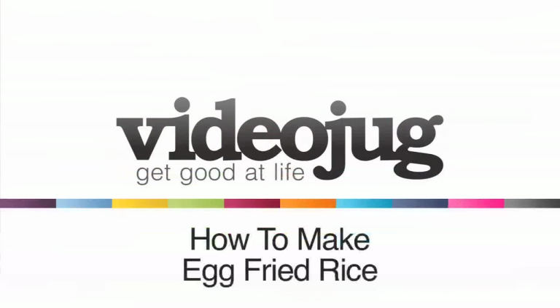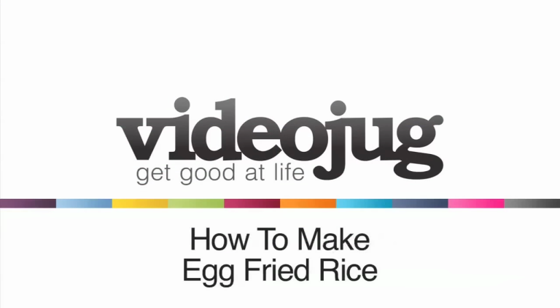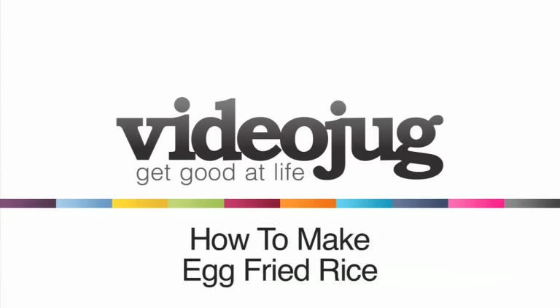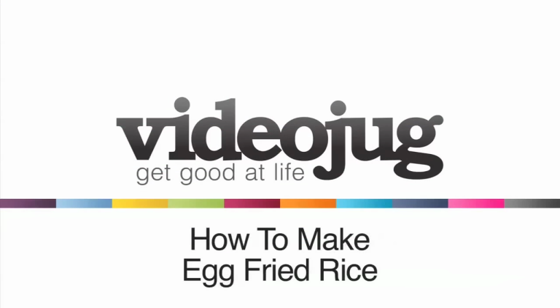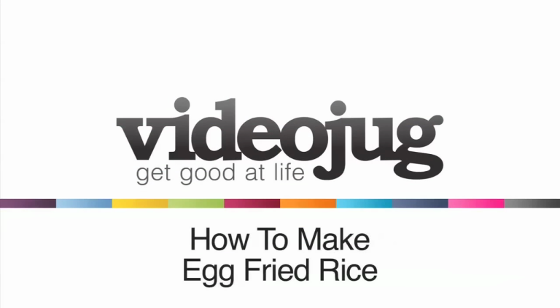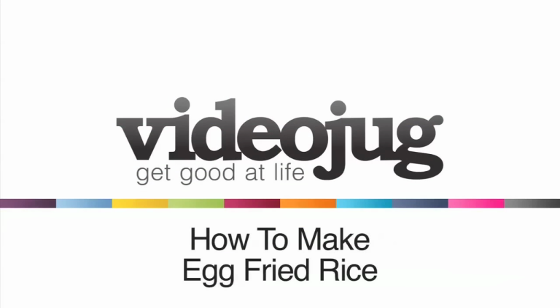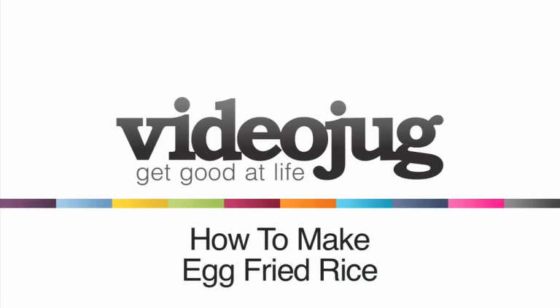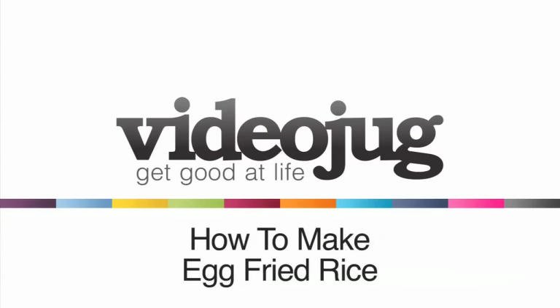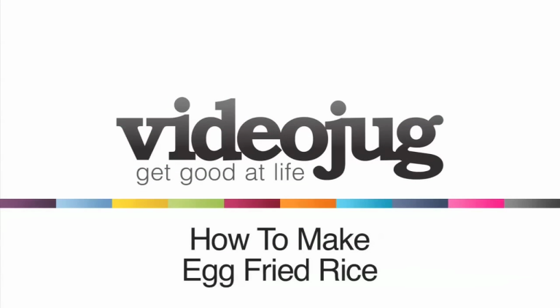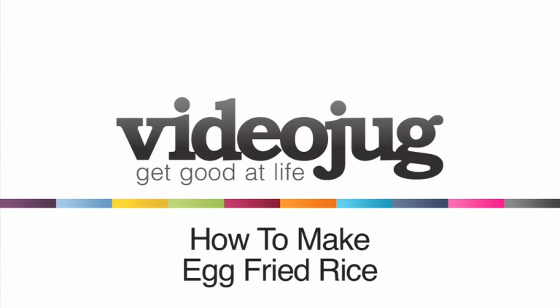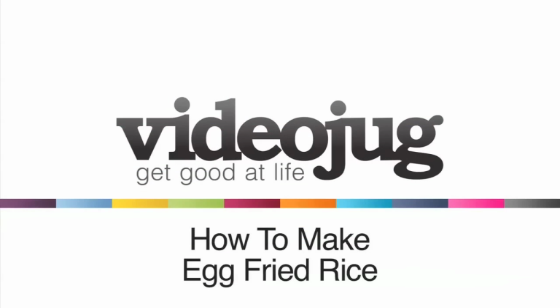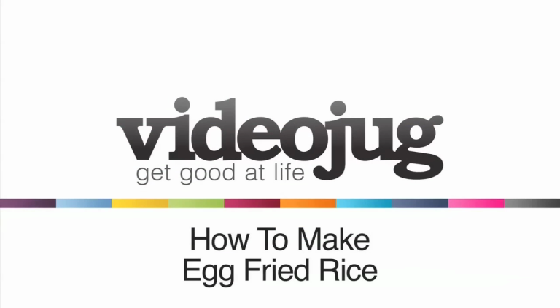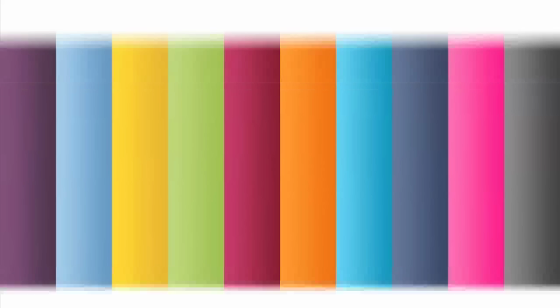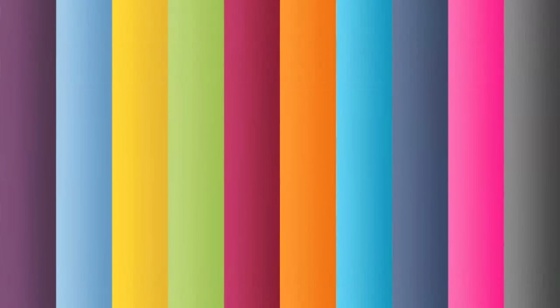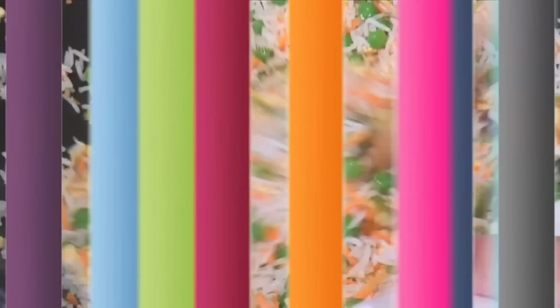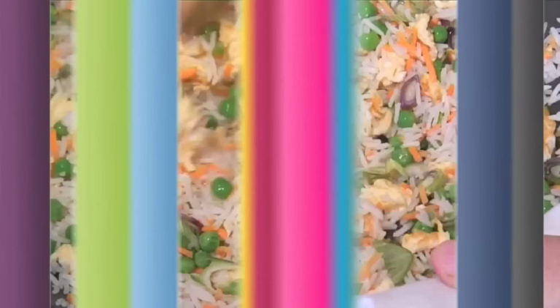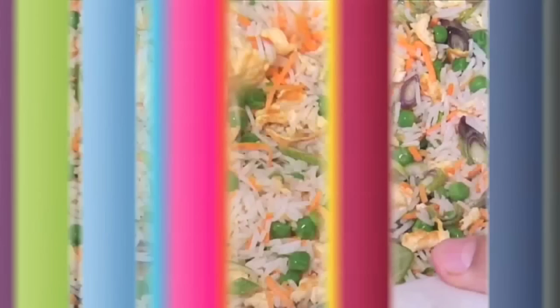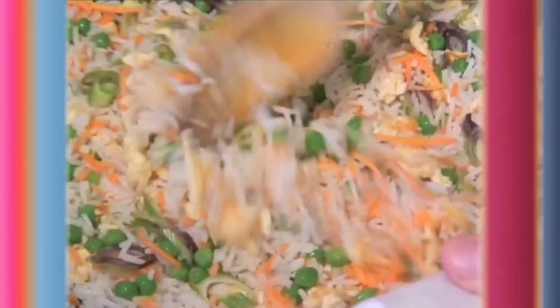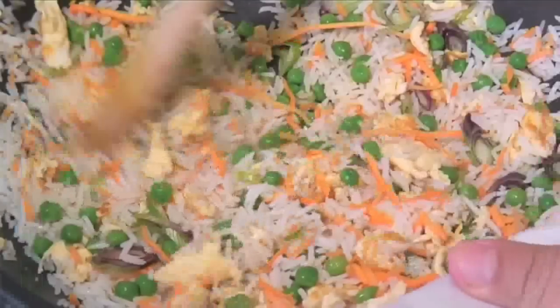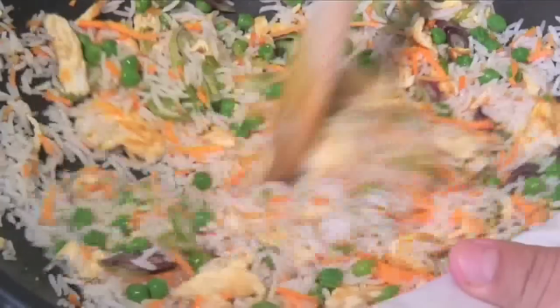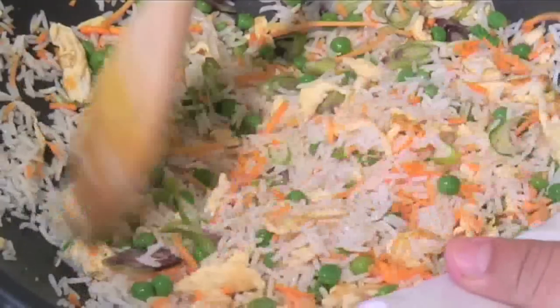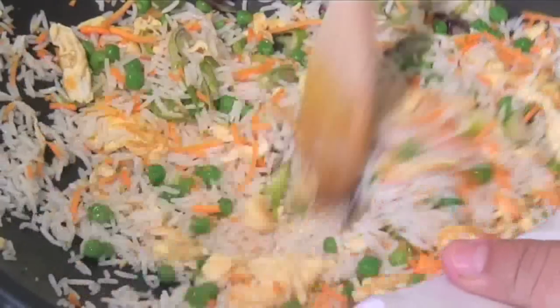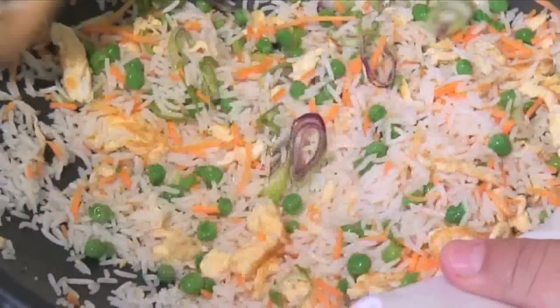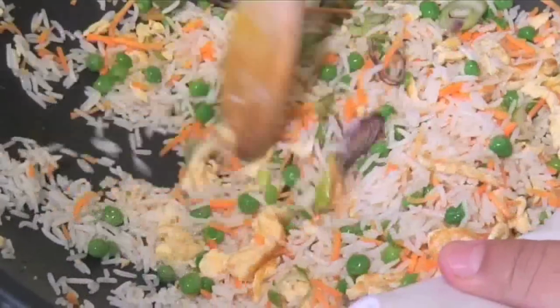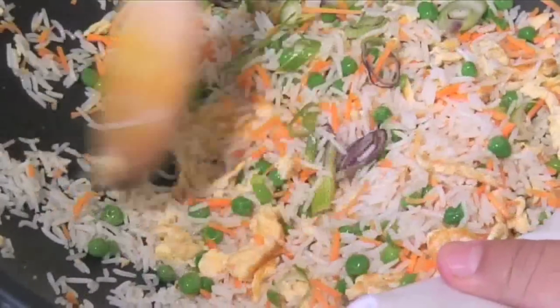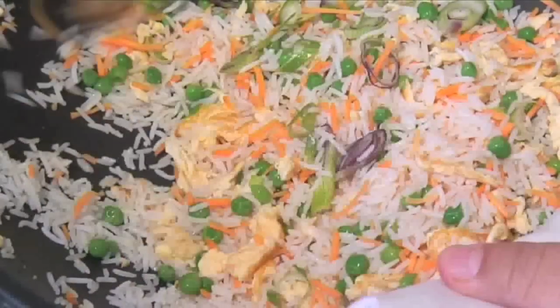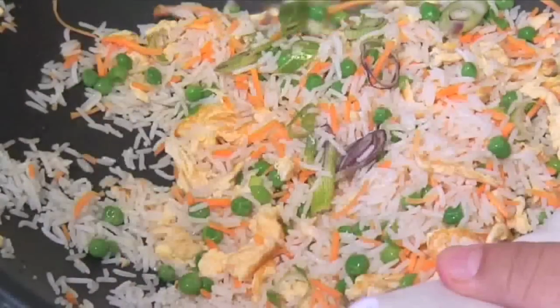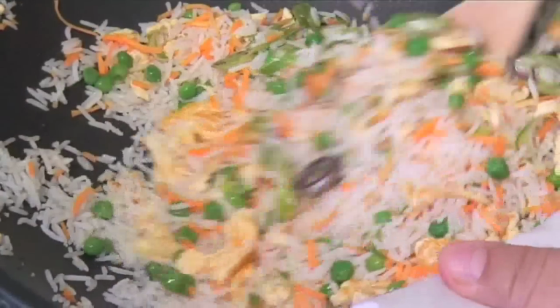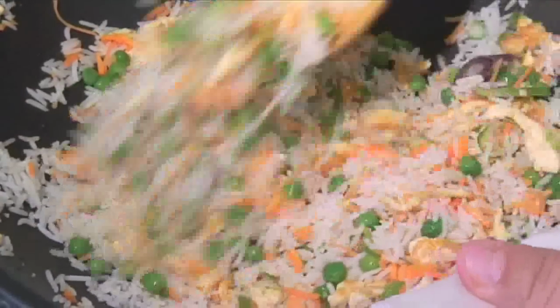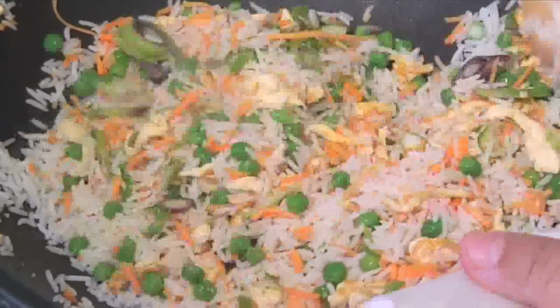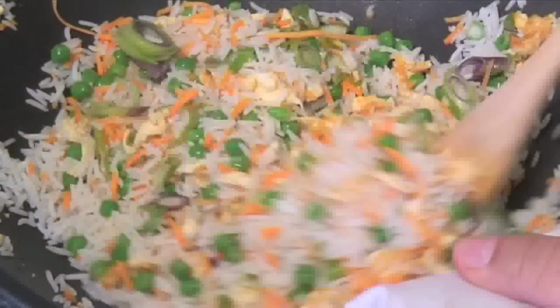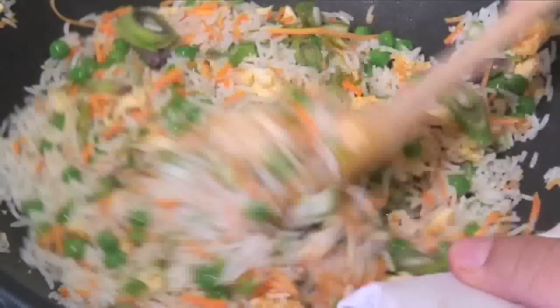Hello and welcome to Videojug. We're going to show you how to cook egg fried rice.